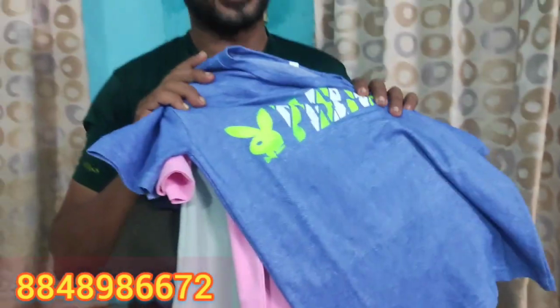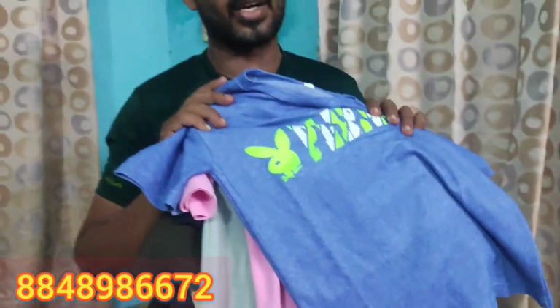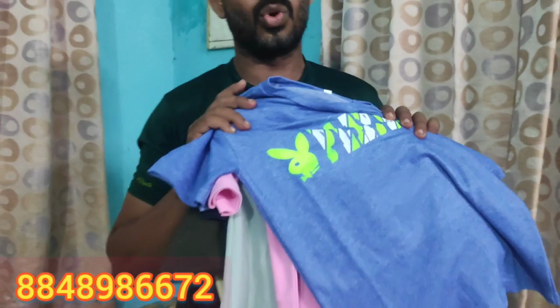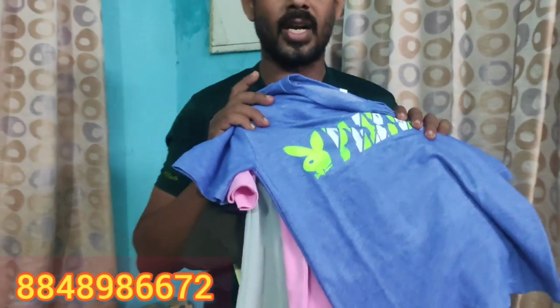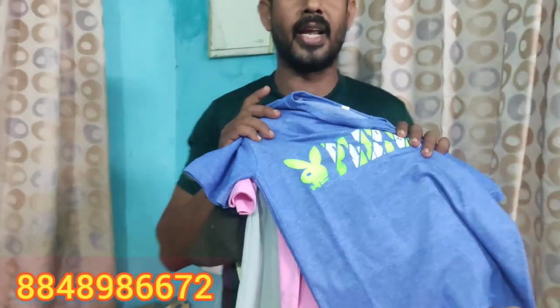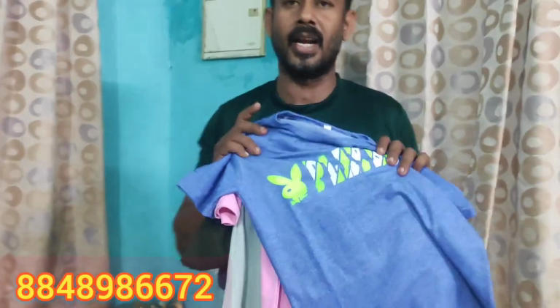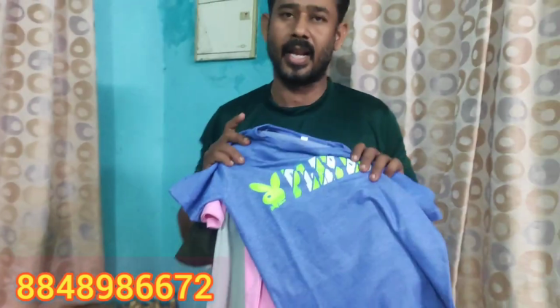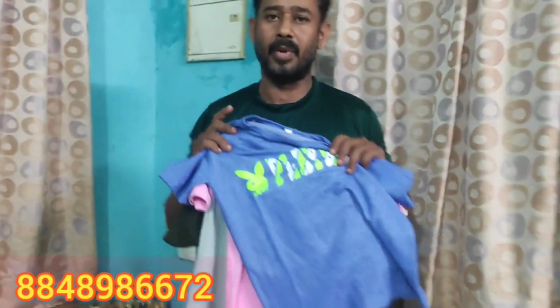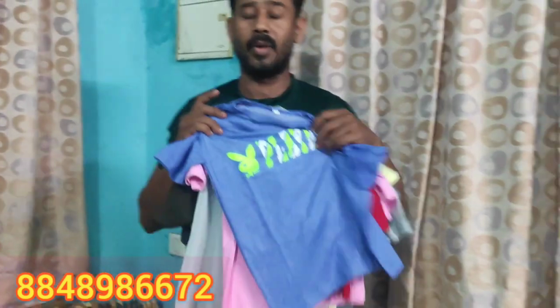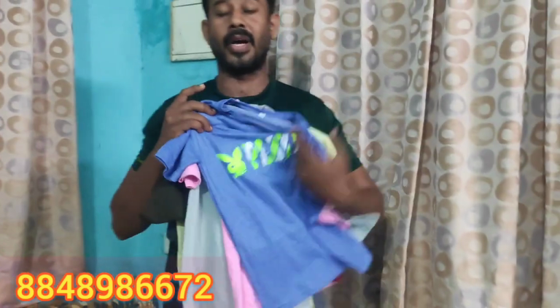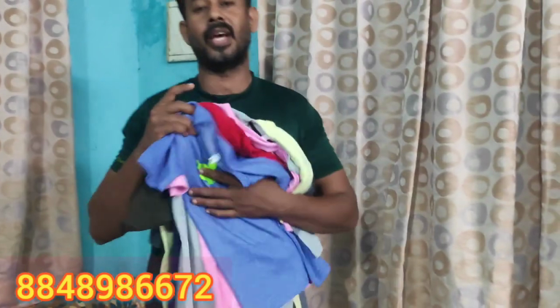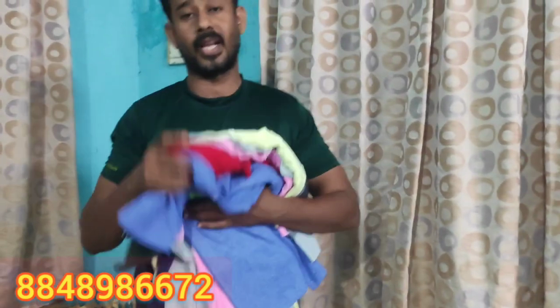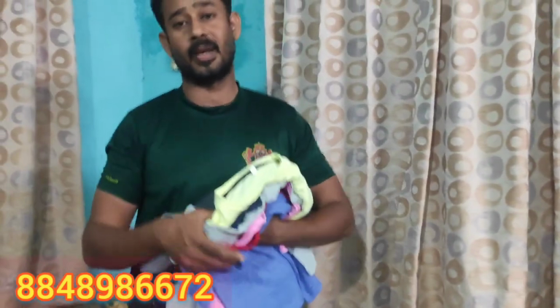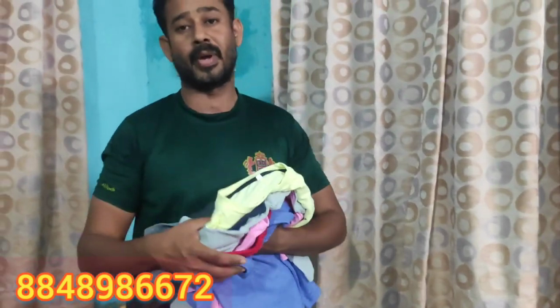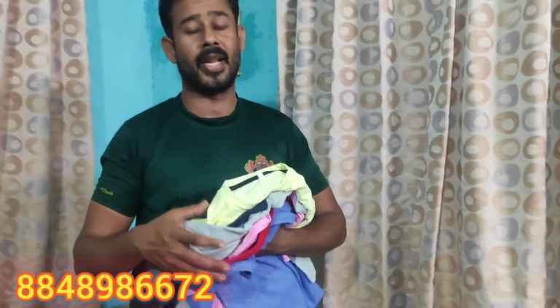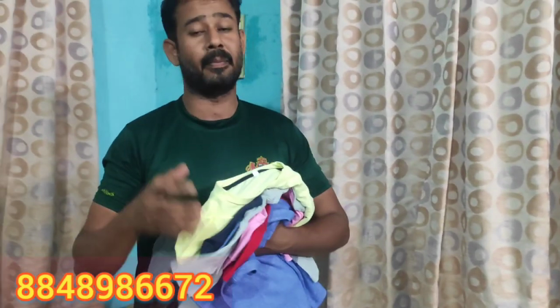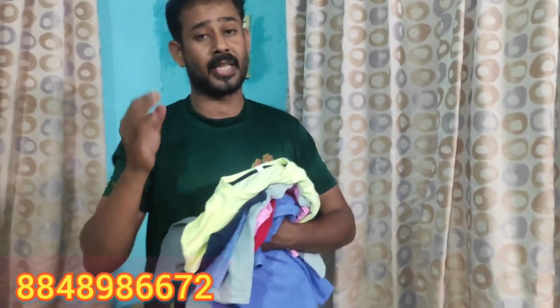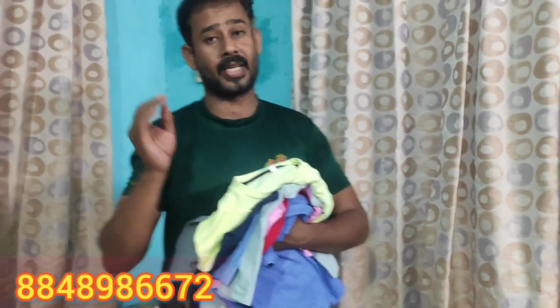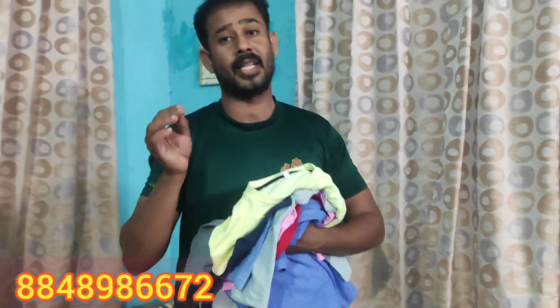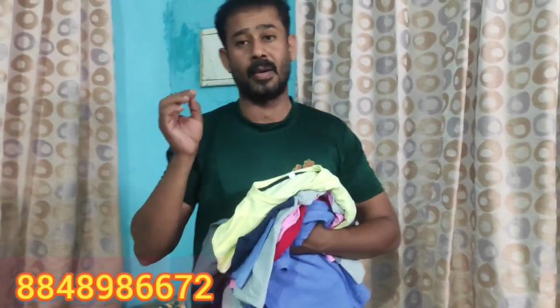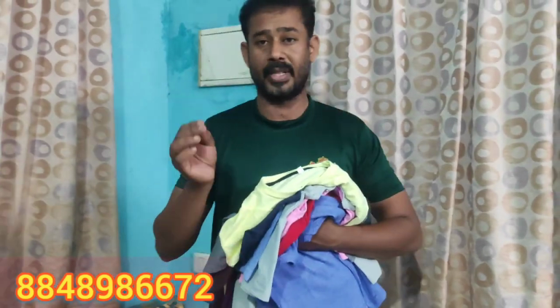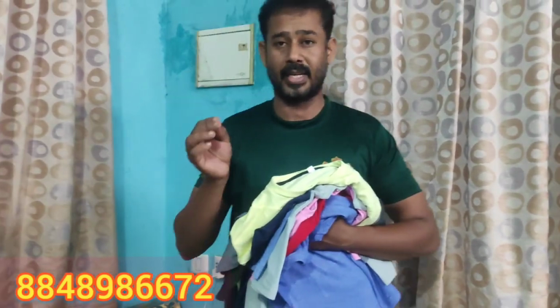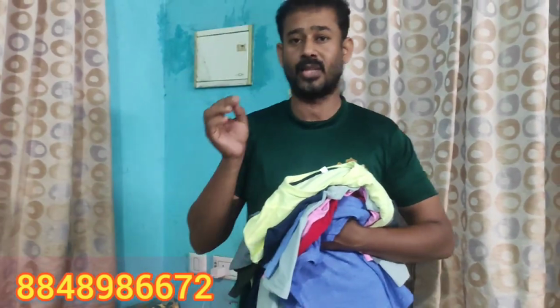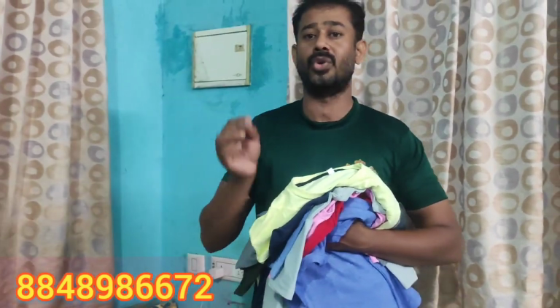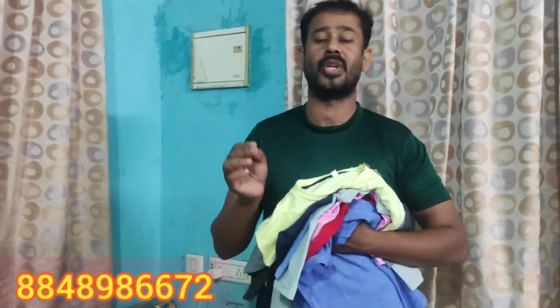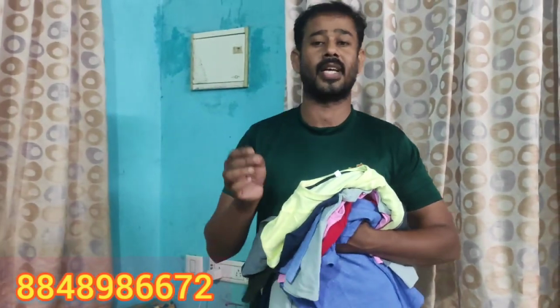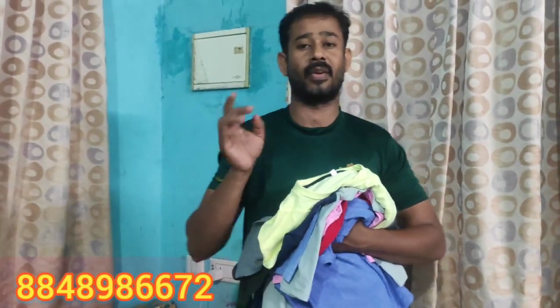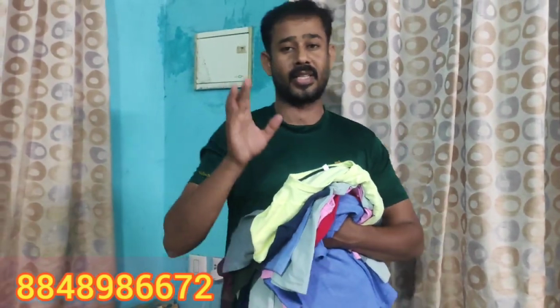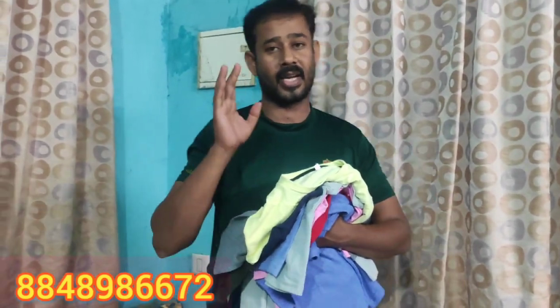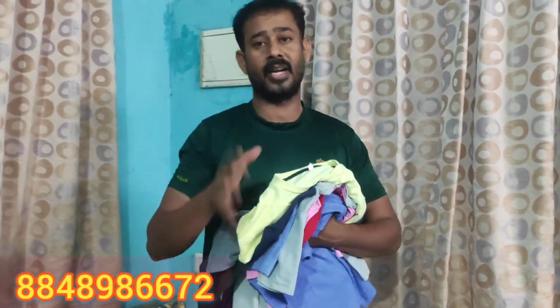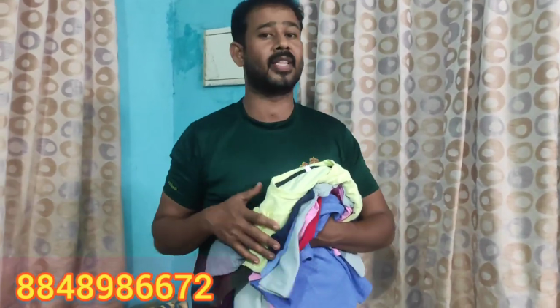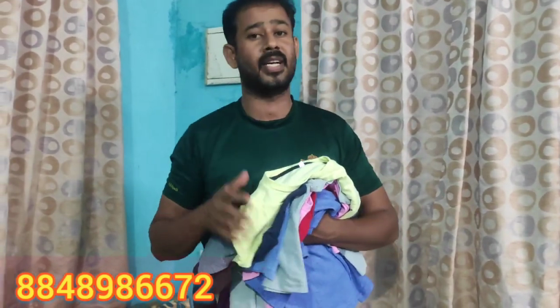You can start the shirt on WhatsApp. You can start the shirt on 78, 480, 980, 672.